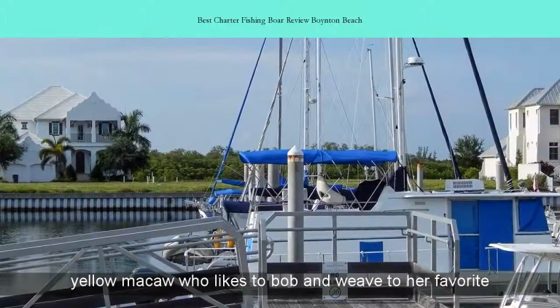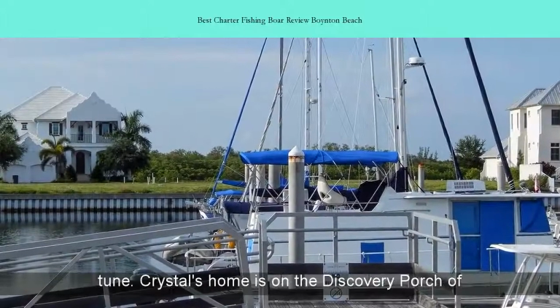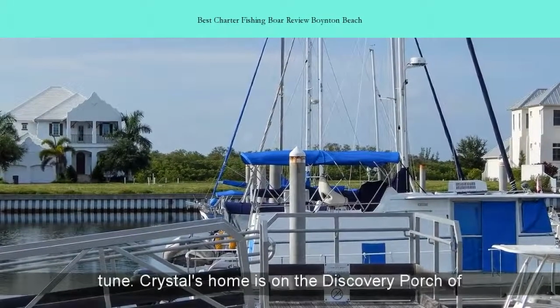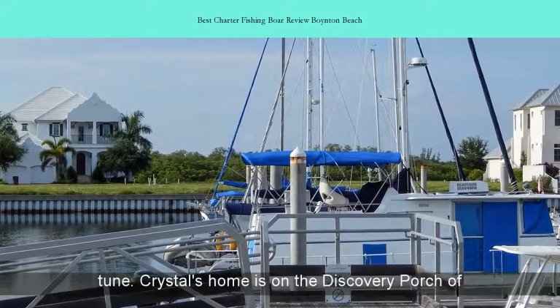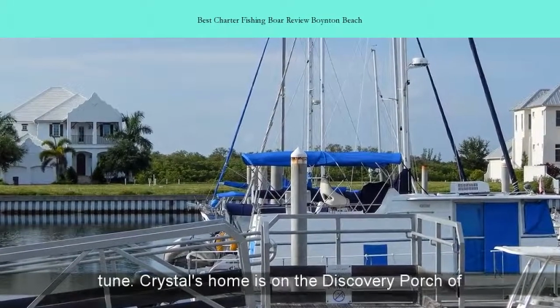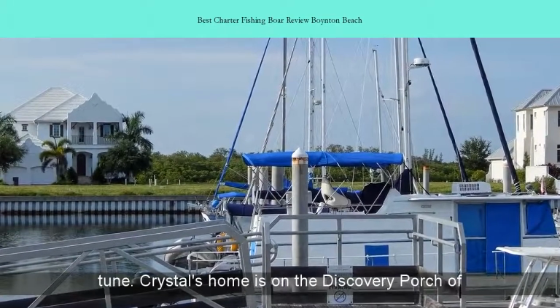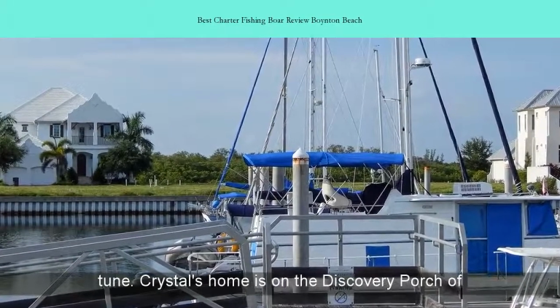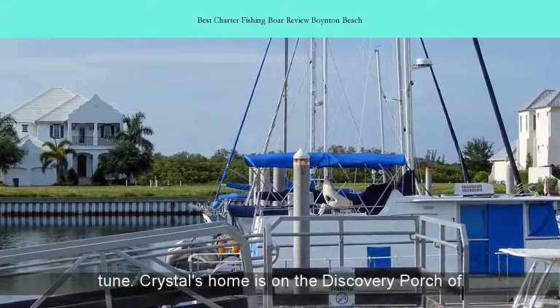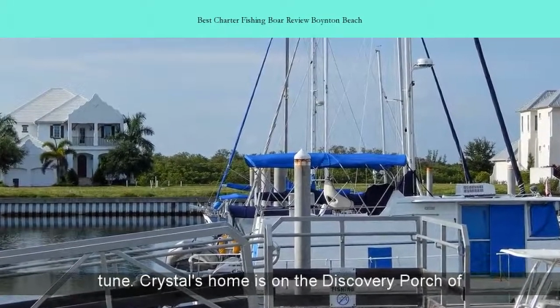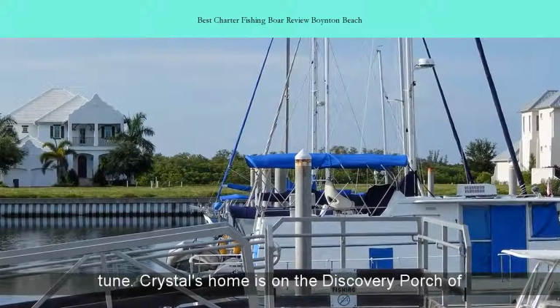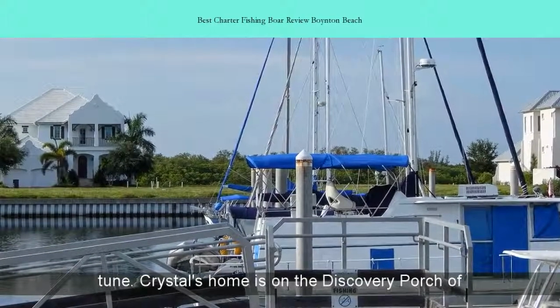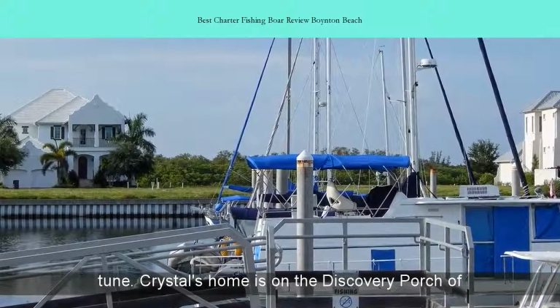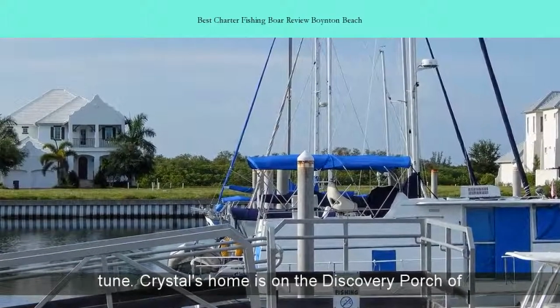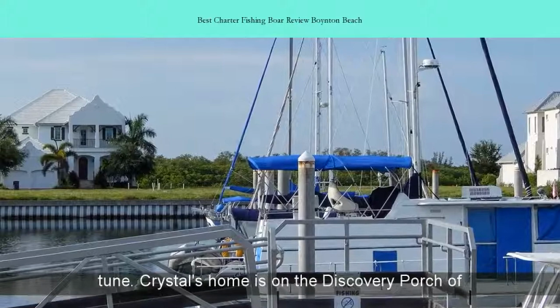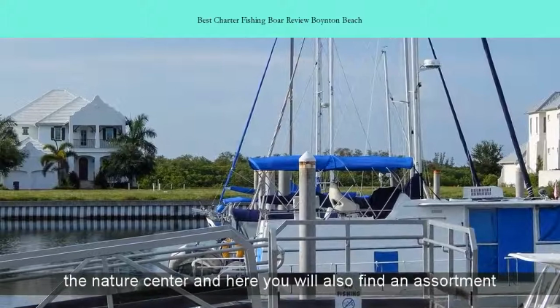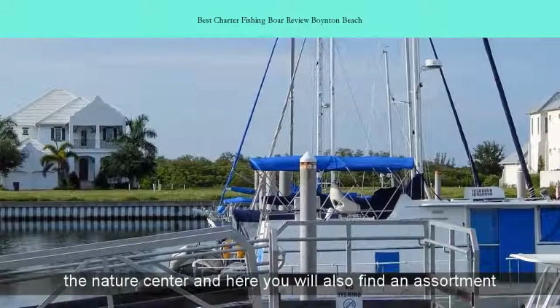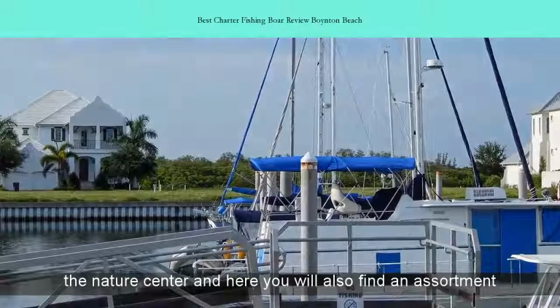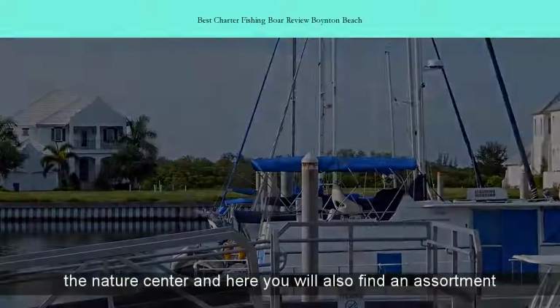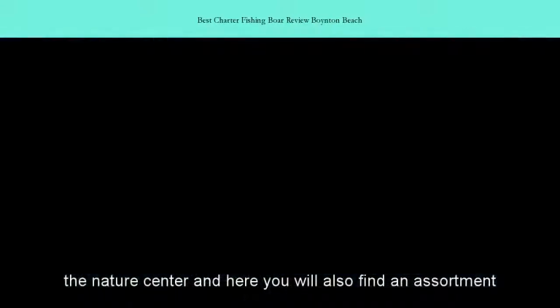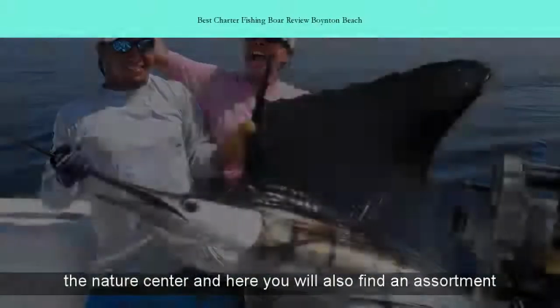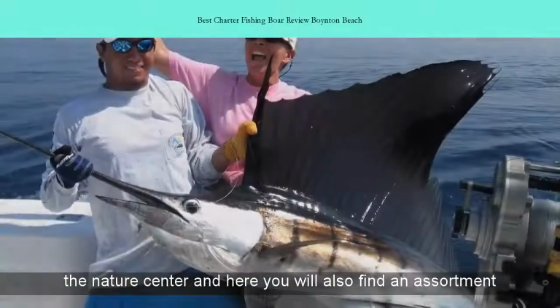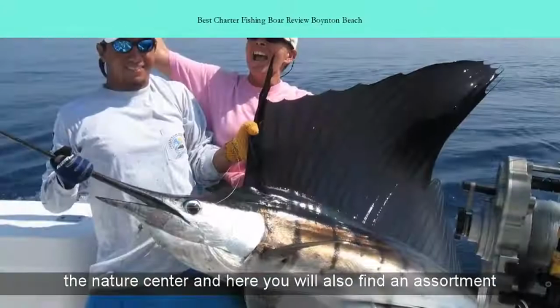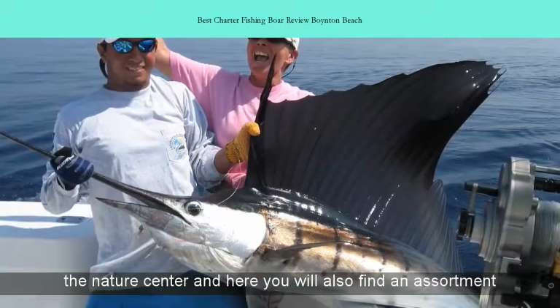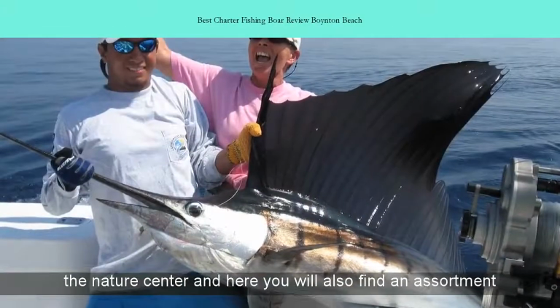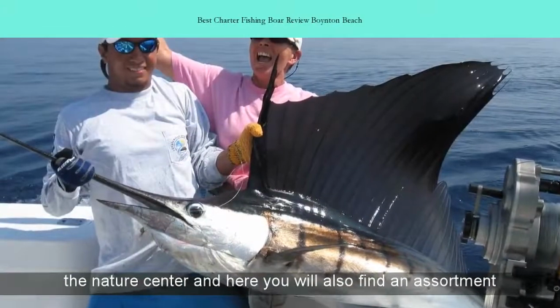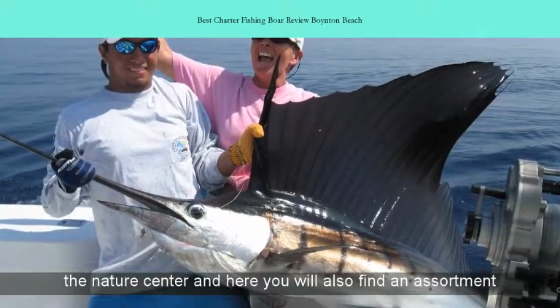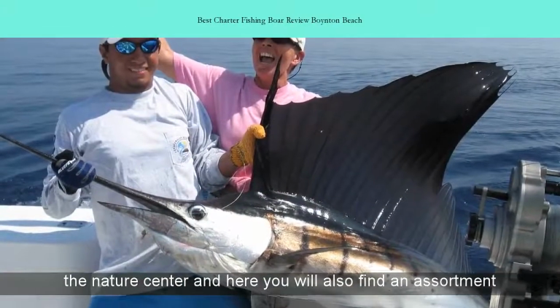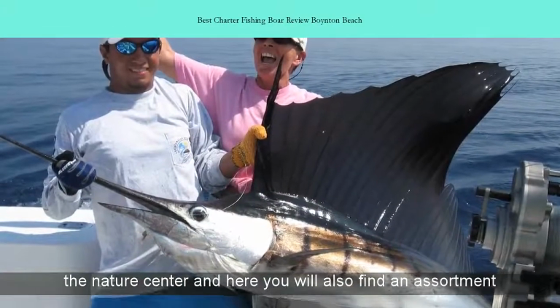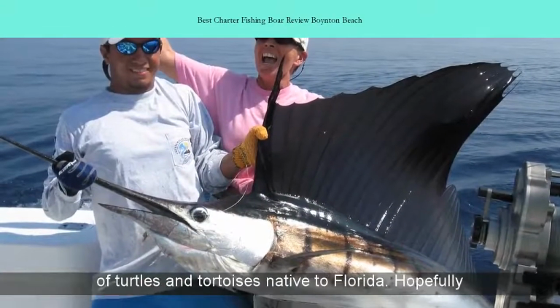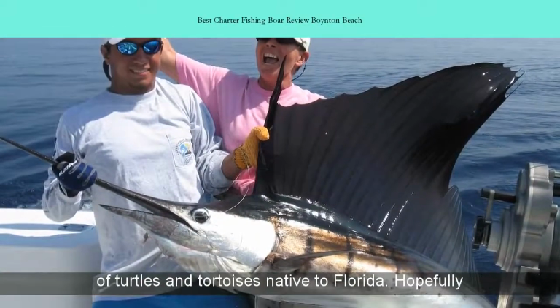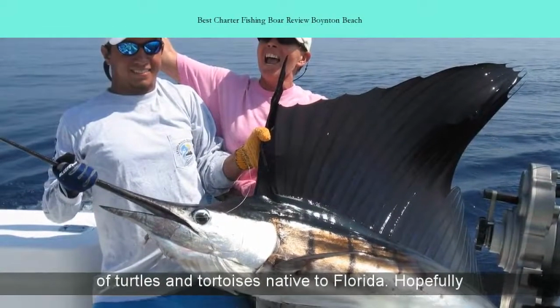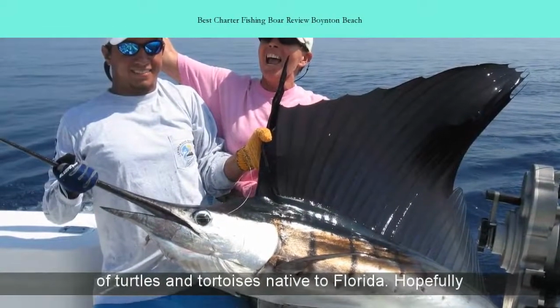Crystal's home is on the Discovery Porch of the Nature Center, and here you will also find an assortment of turtles and tortoises native to Florida.